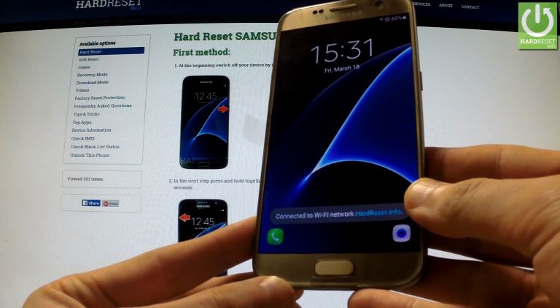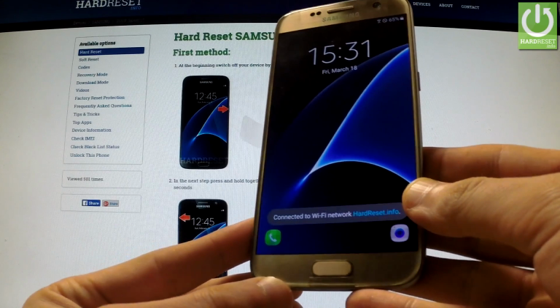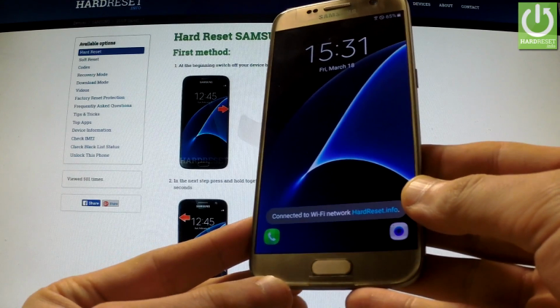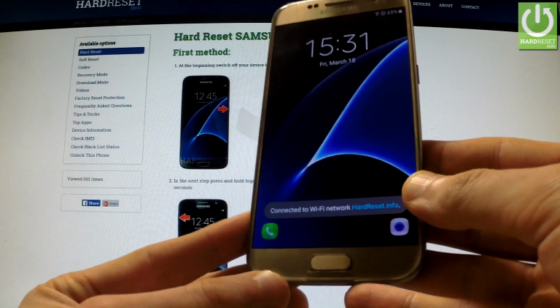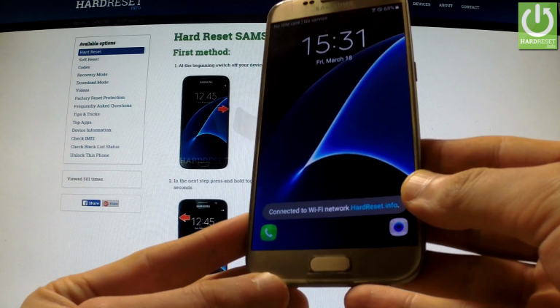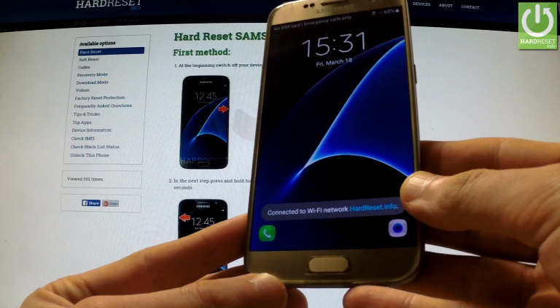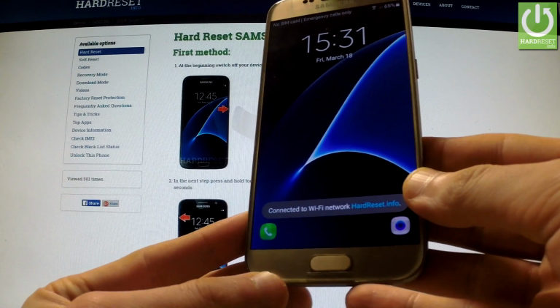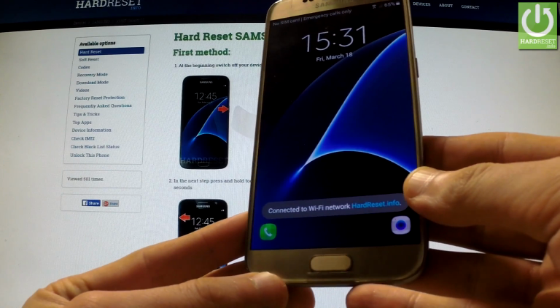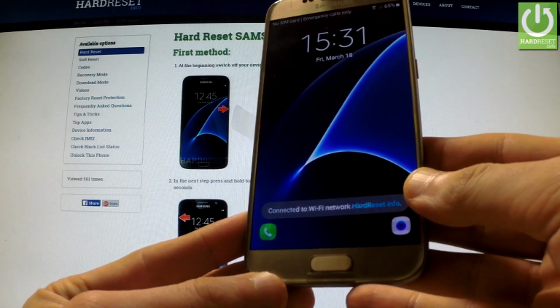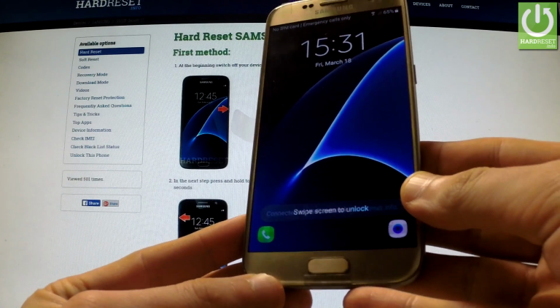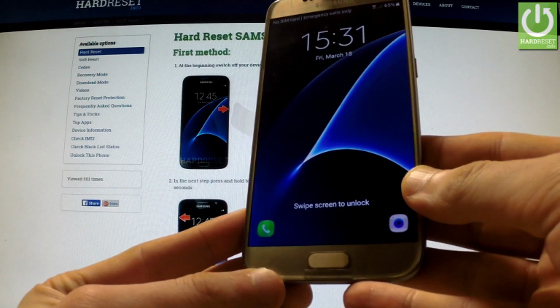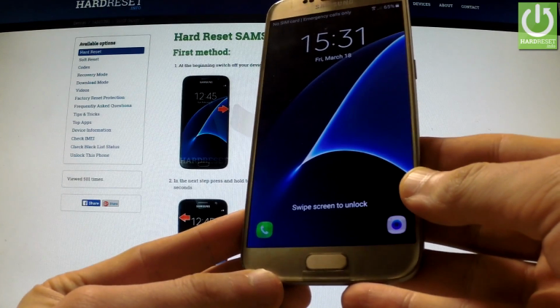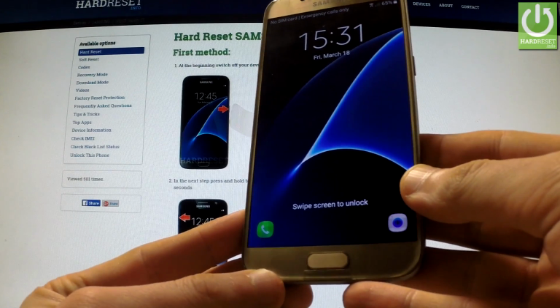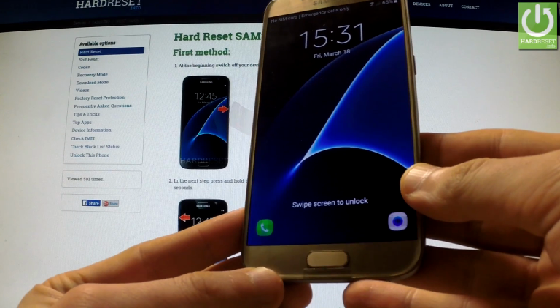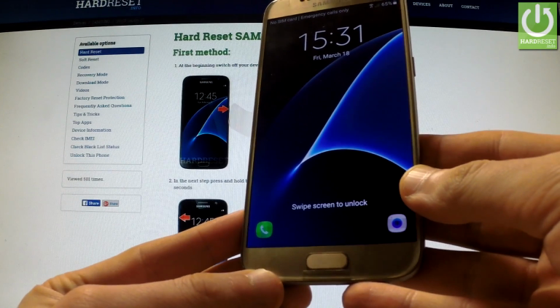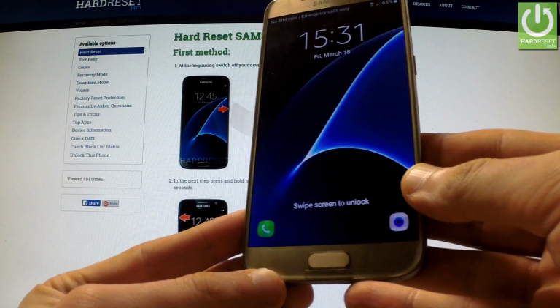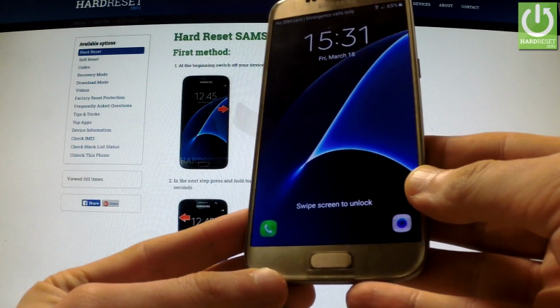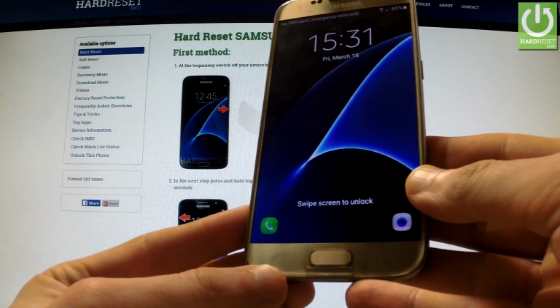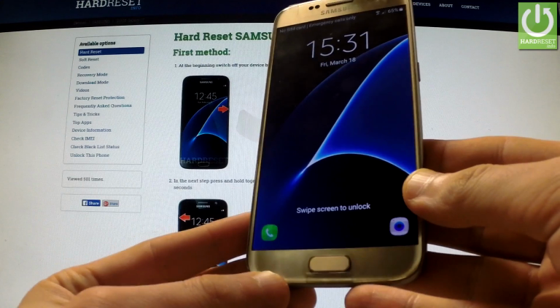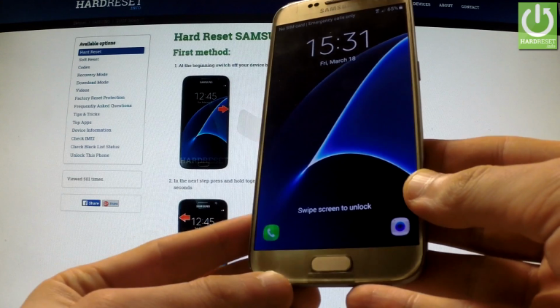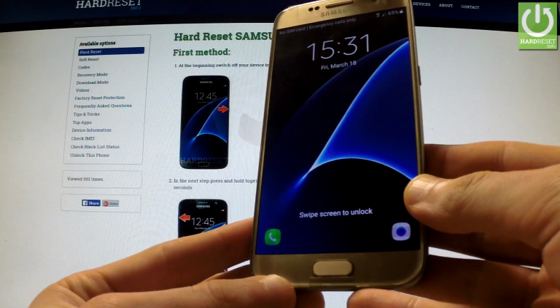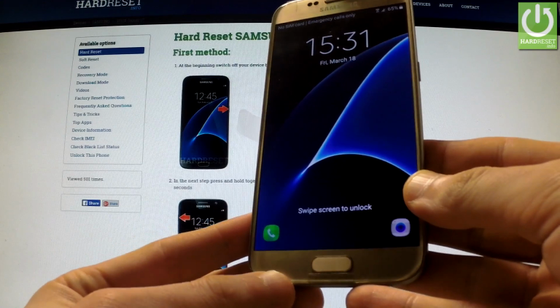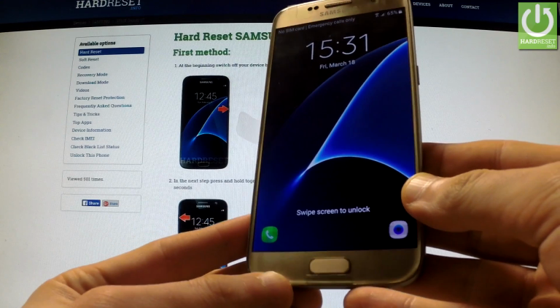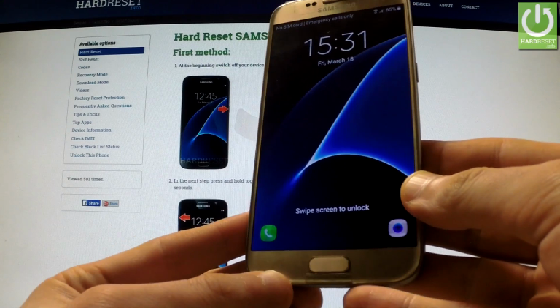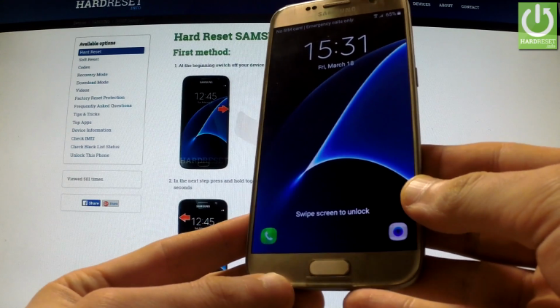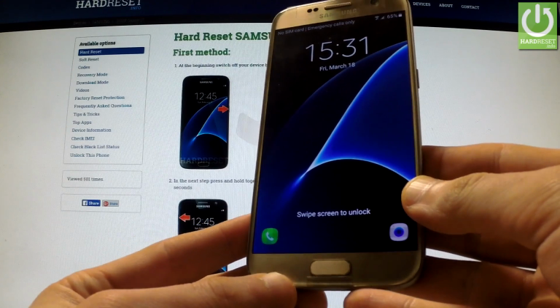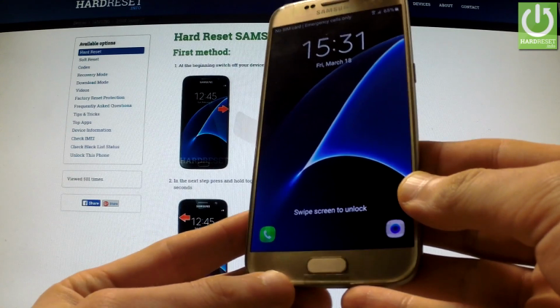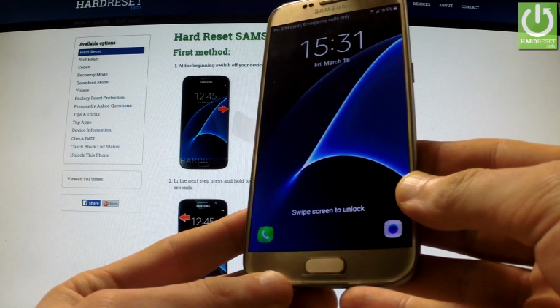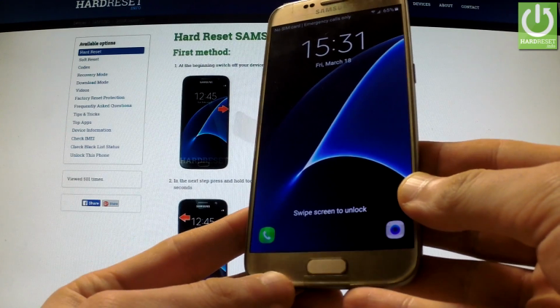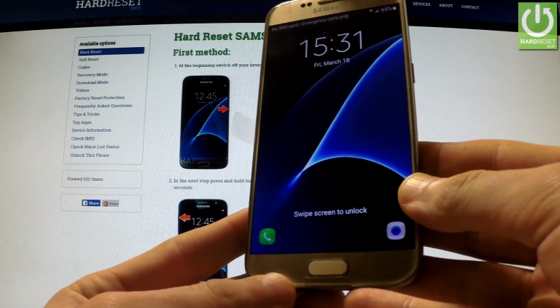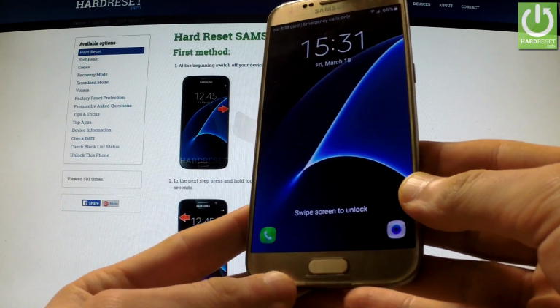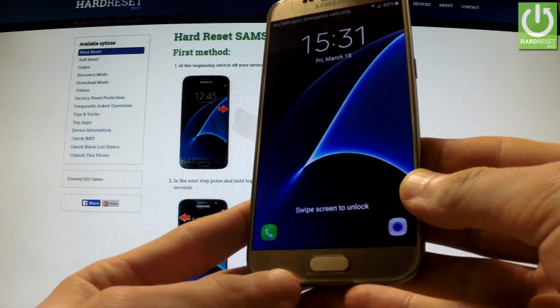Excellent! As you may observe, the phone is in normal mode so you can start using your phone.